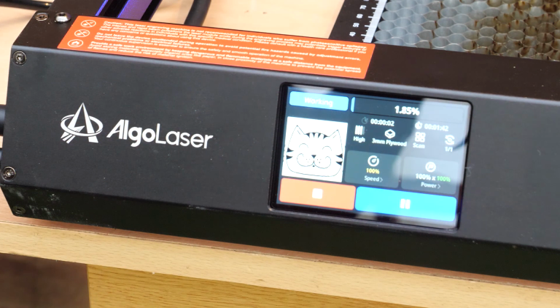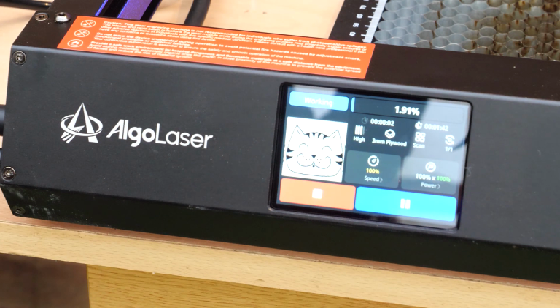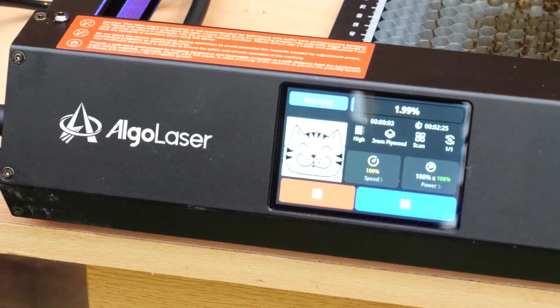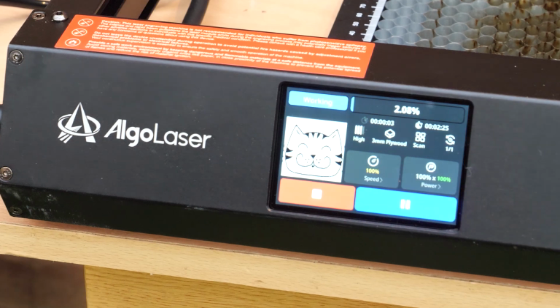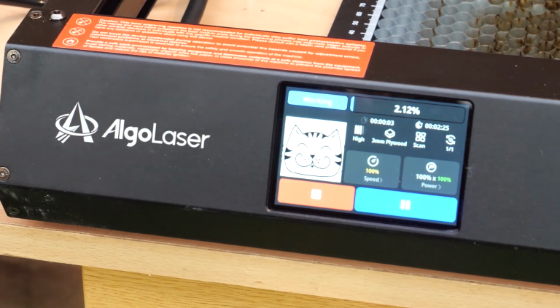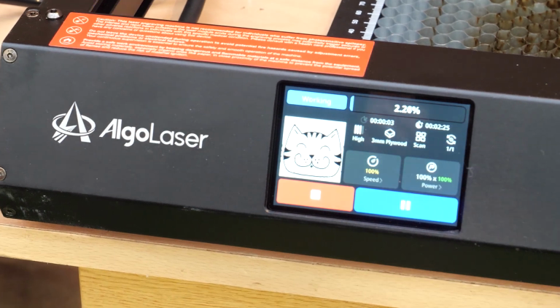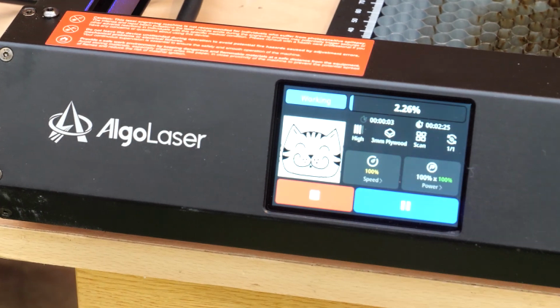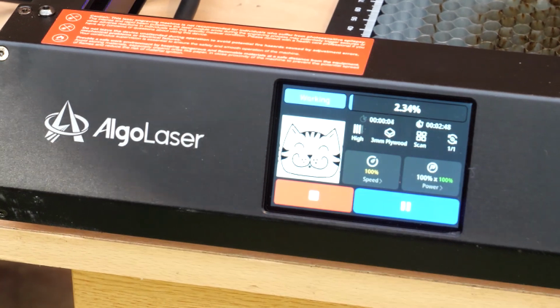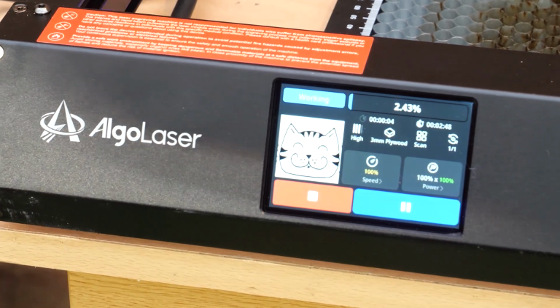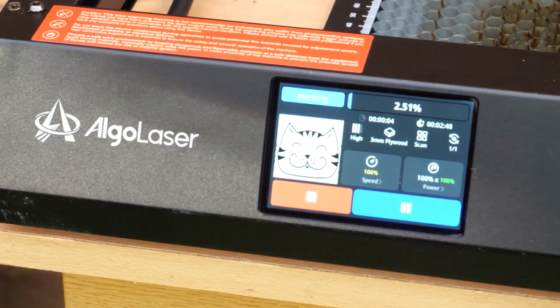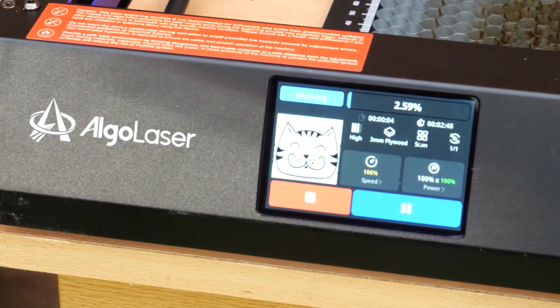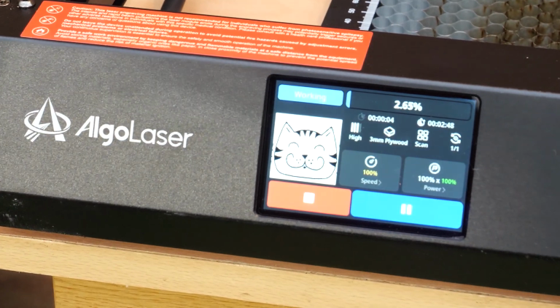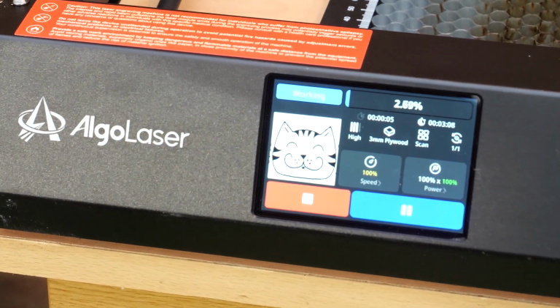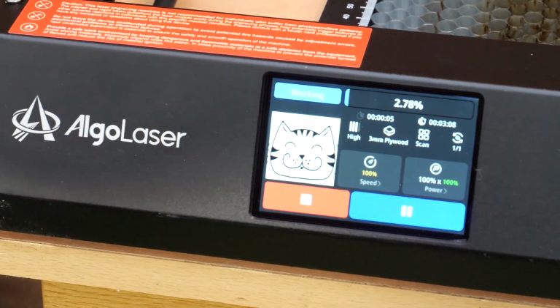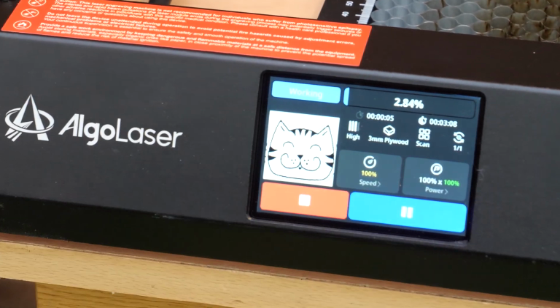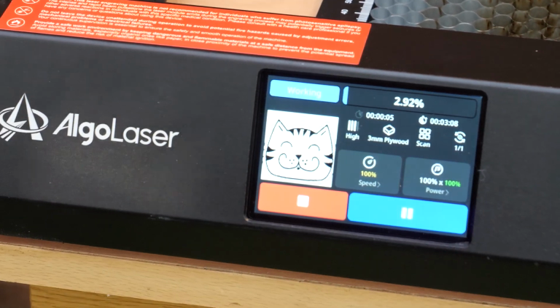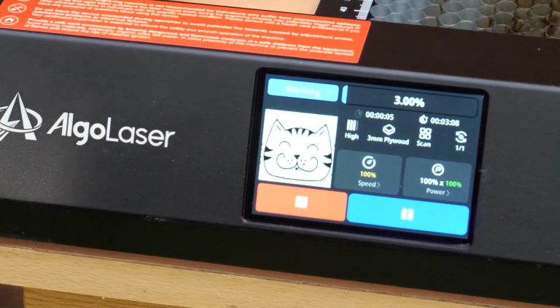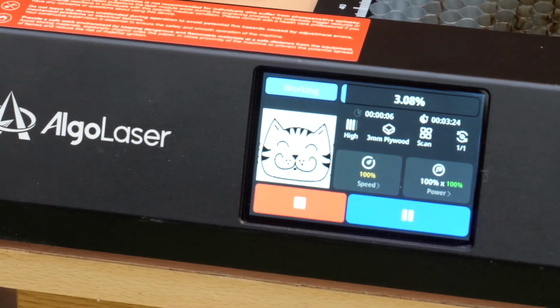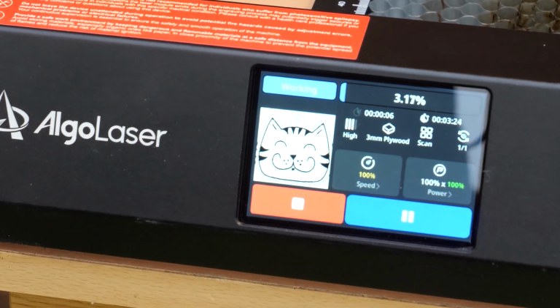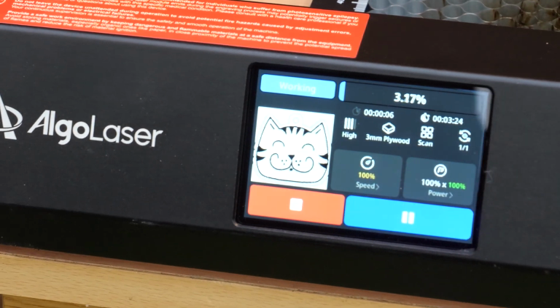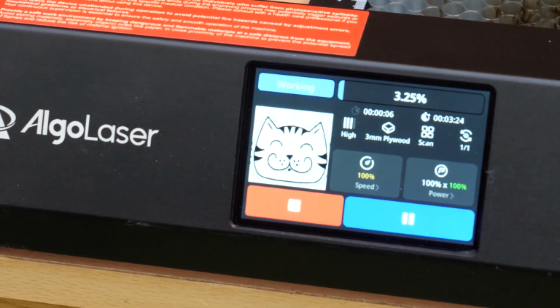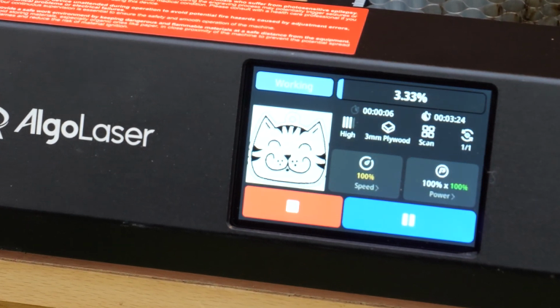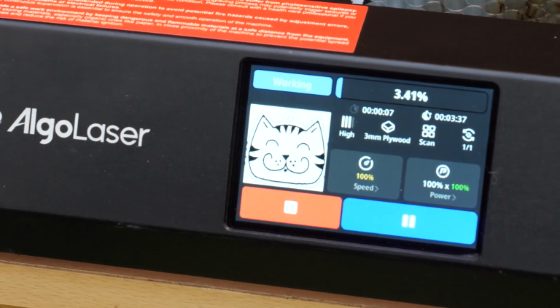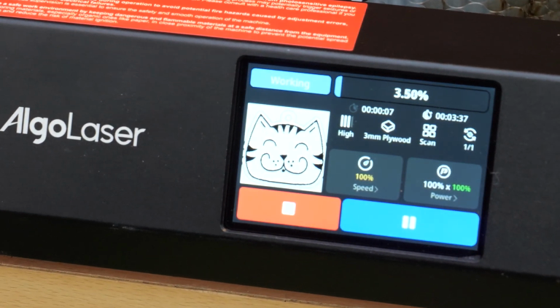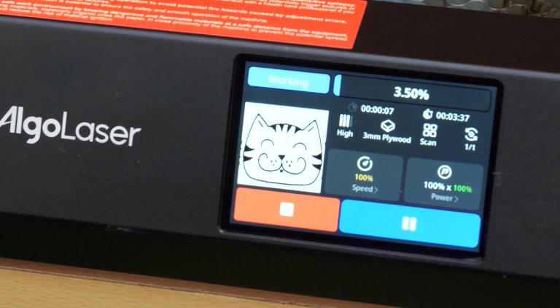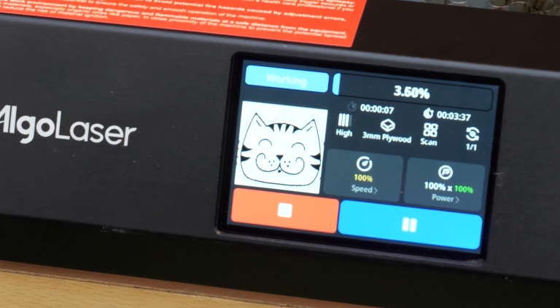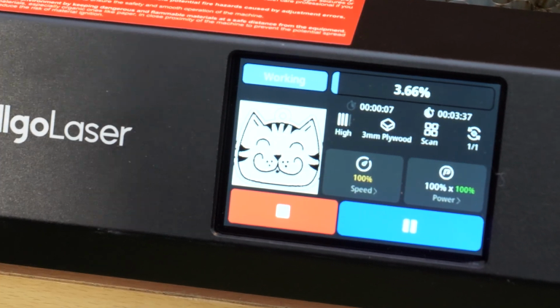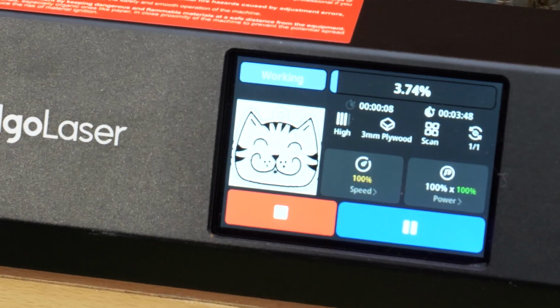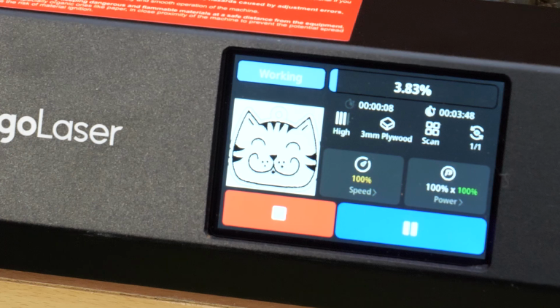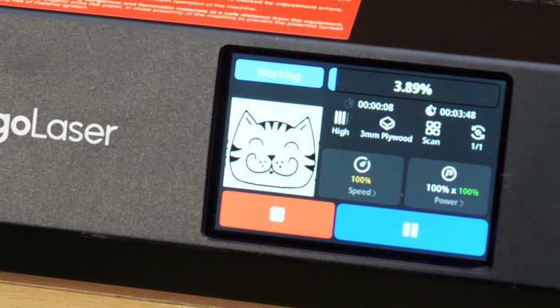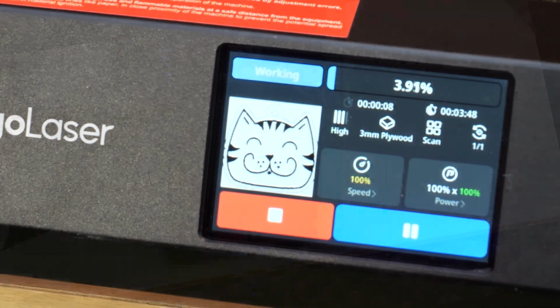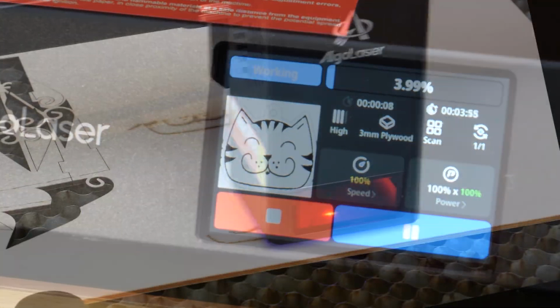As a quick test I selected the cat keyring and with a few clicks off it goes. The screen also lets you monitor the progress of your project.